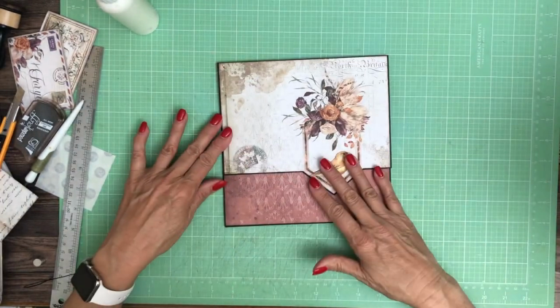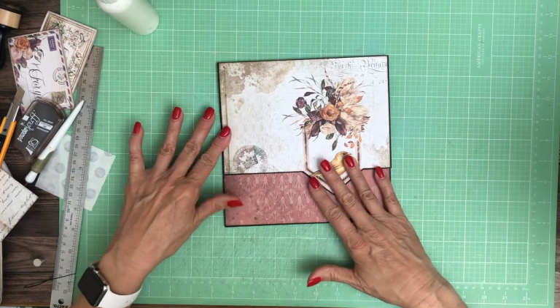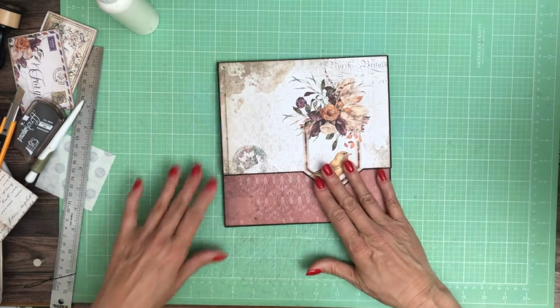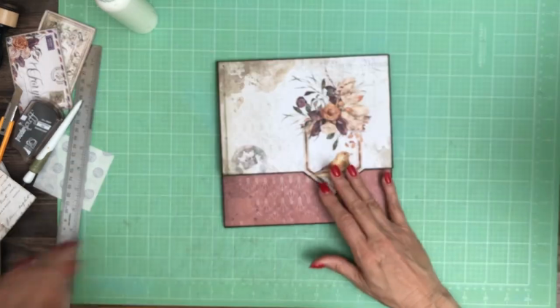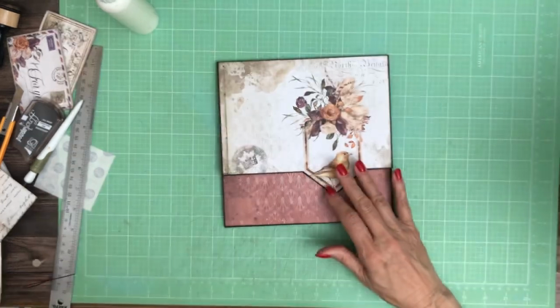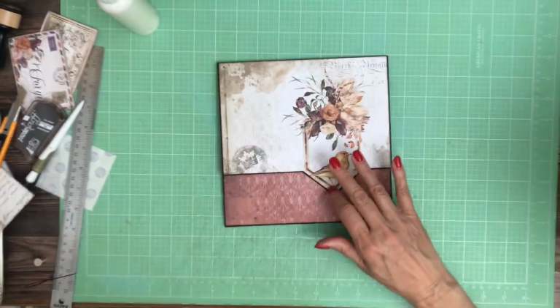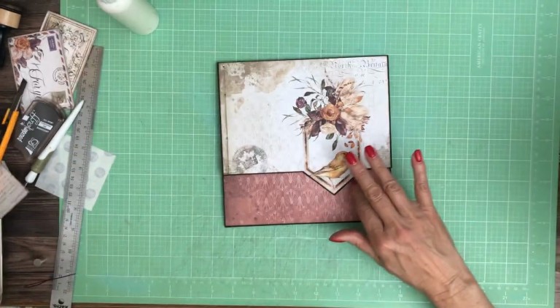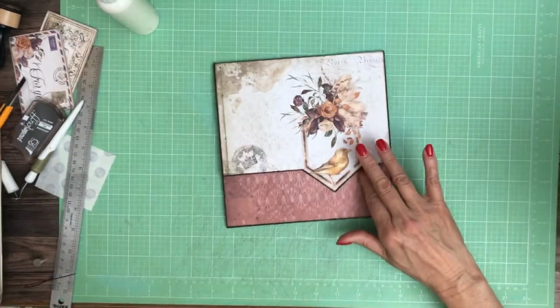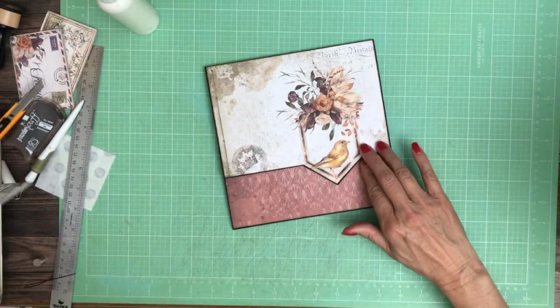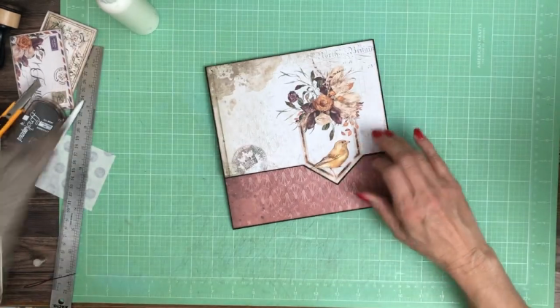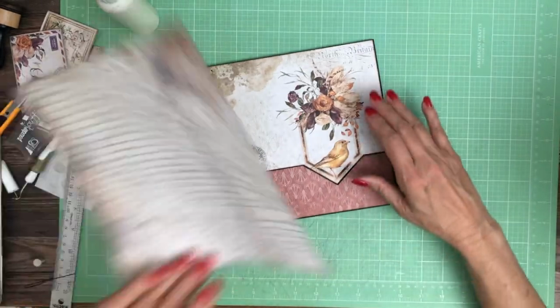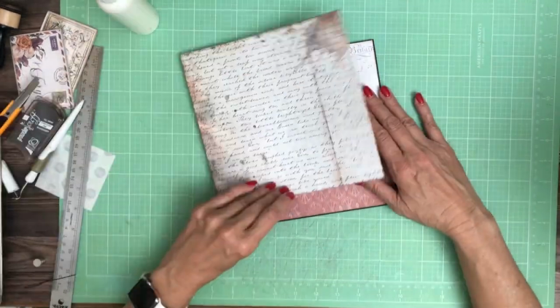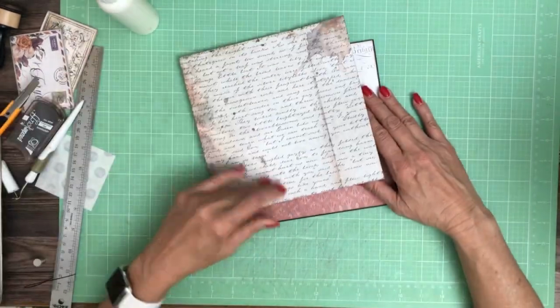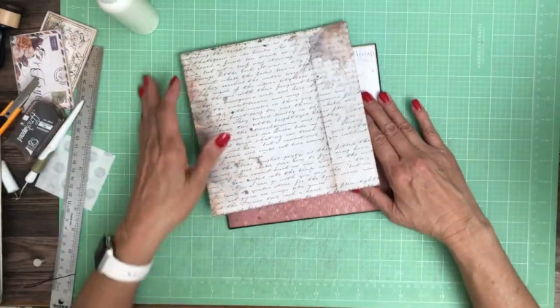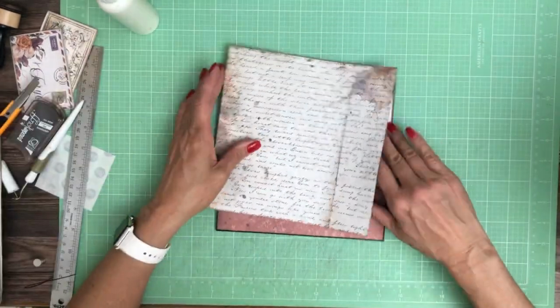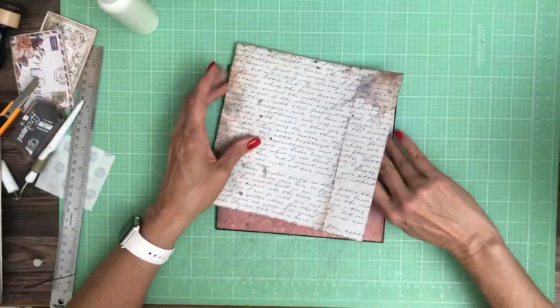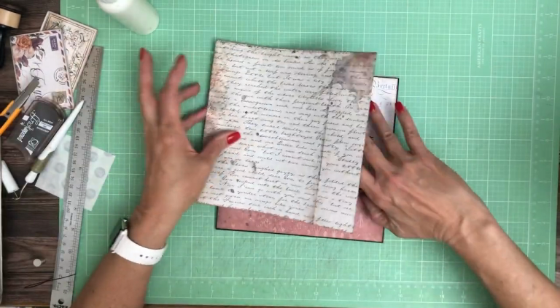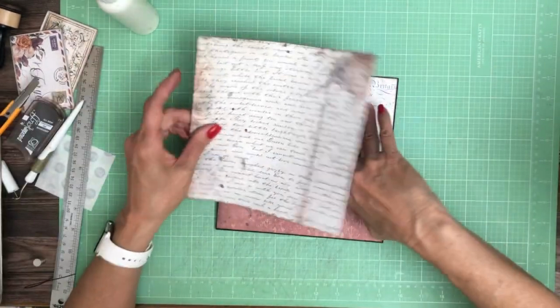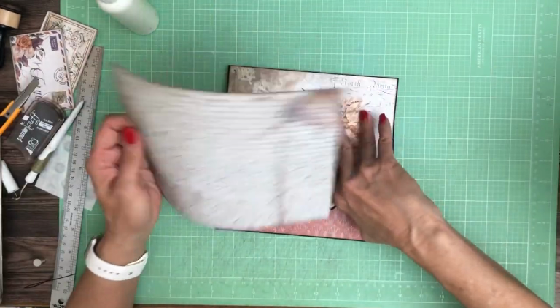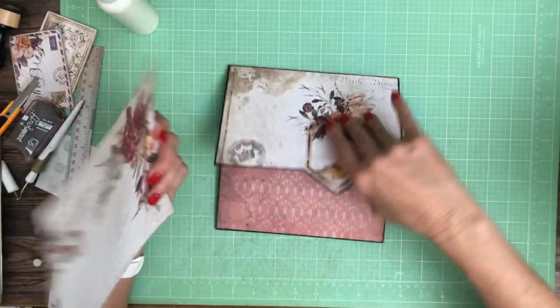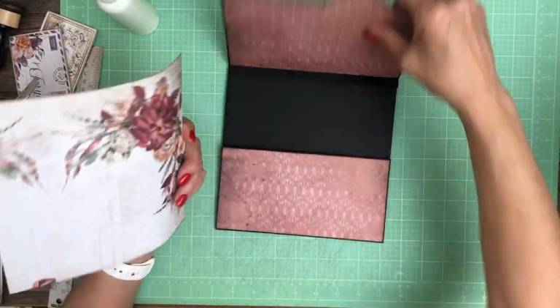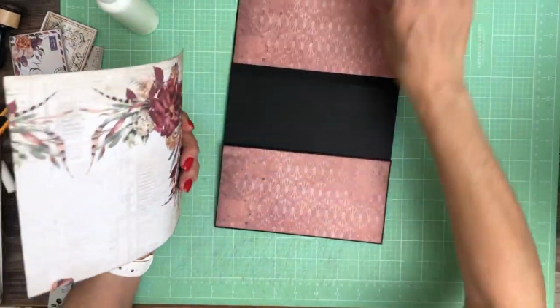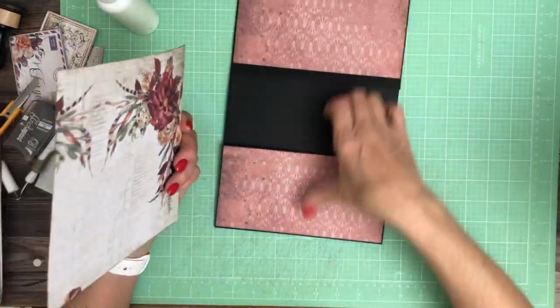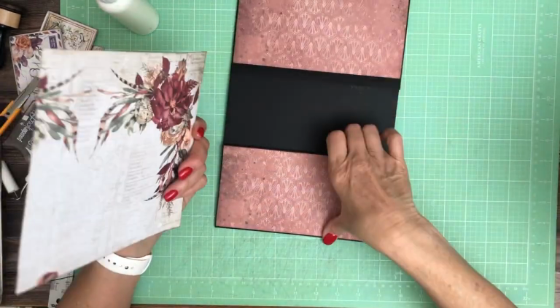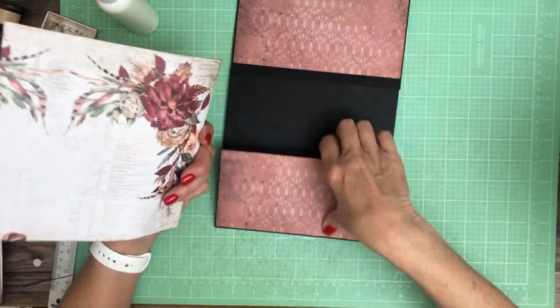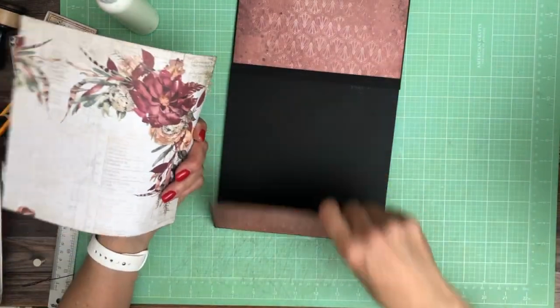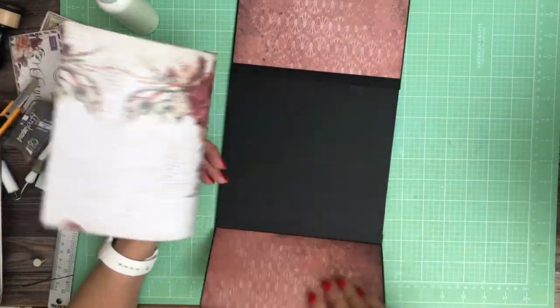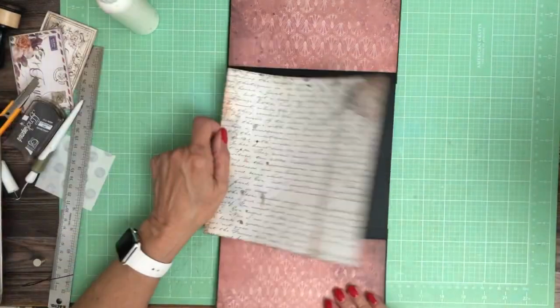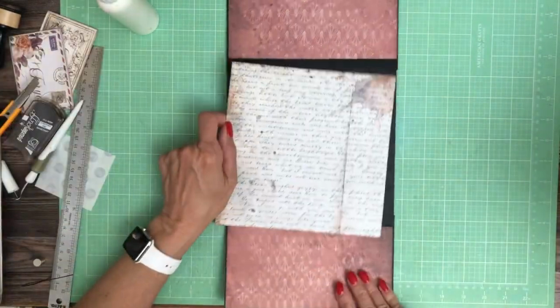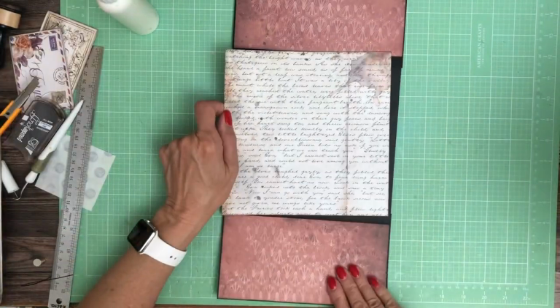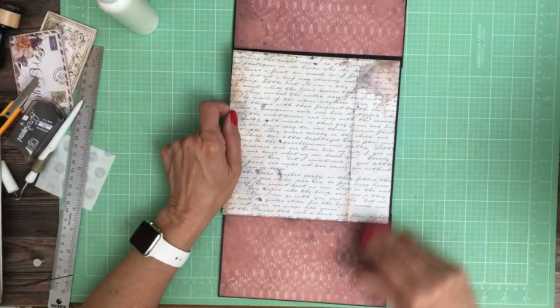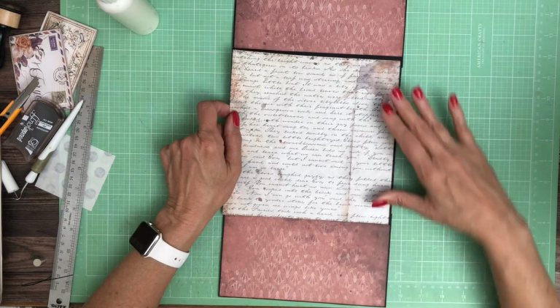And then I chose this from the 12 by 12 pack — it's going to be the base here.